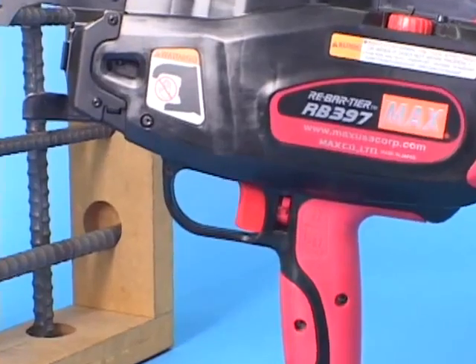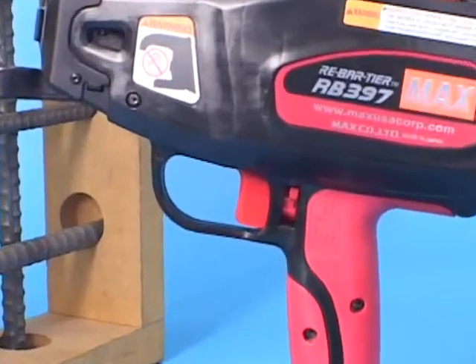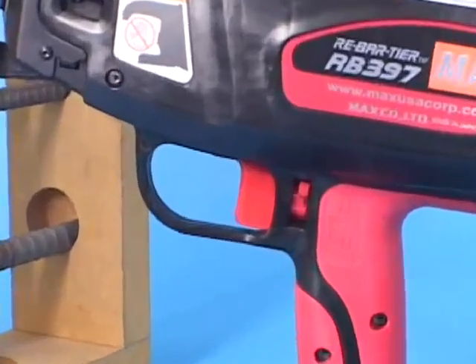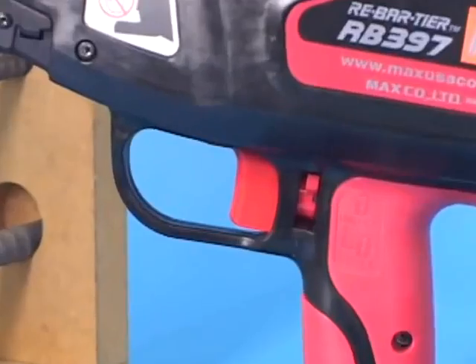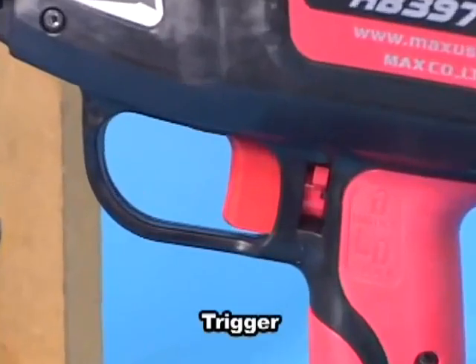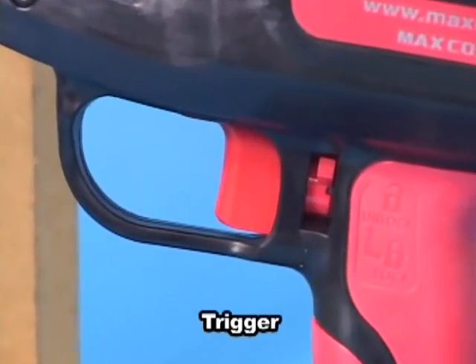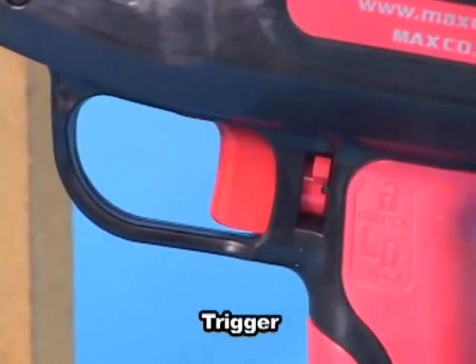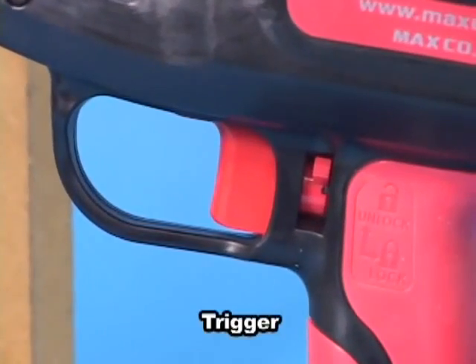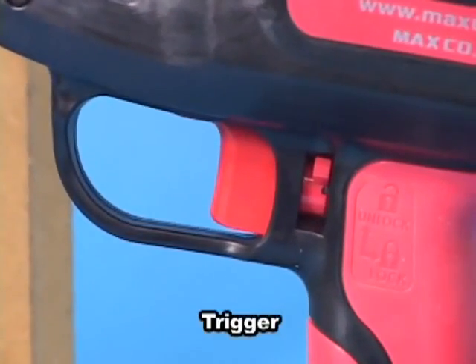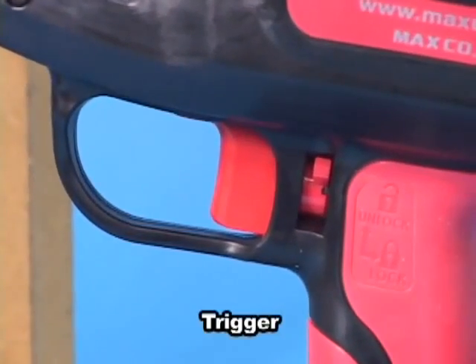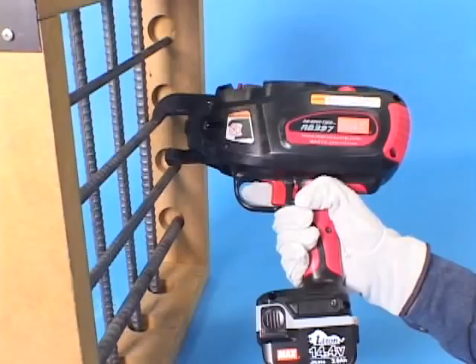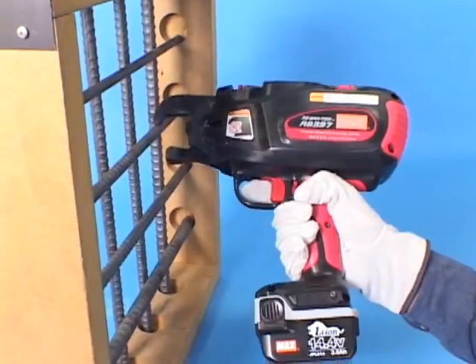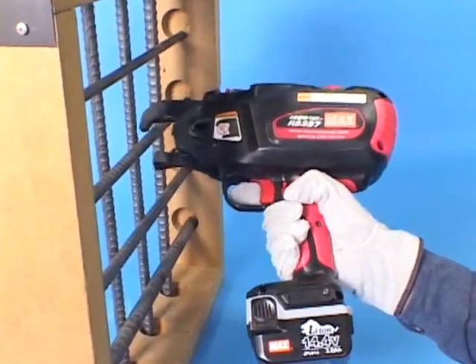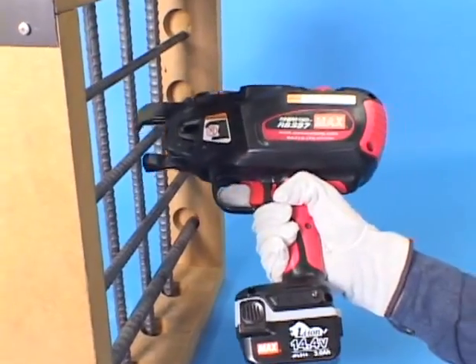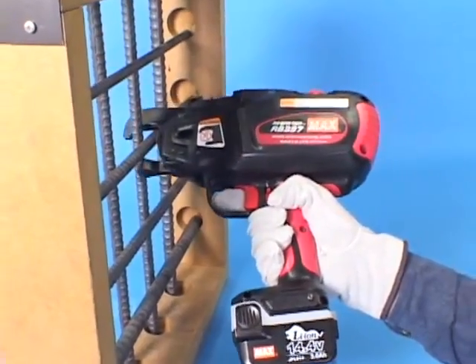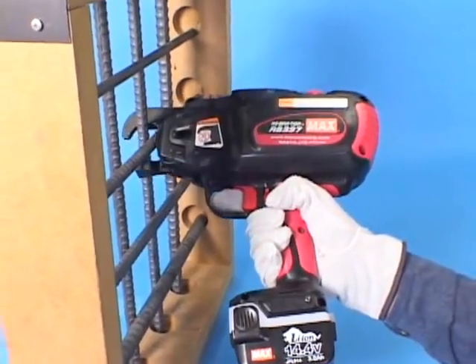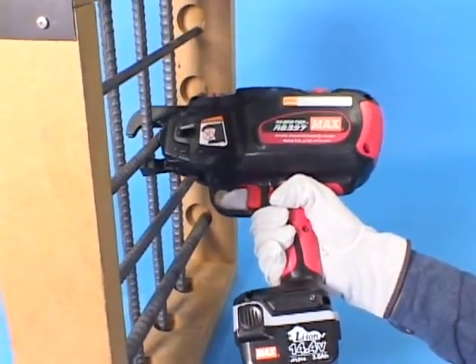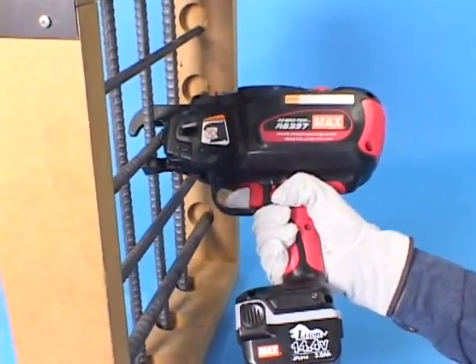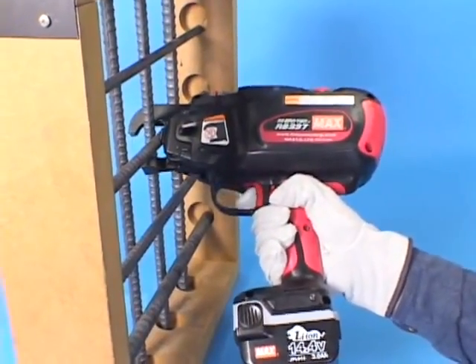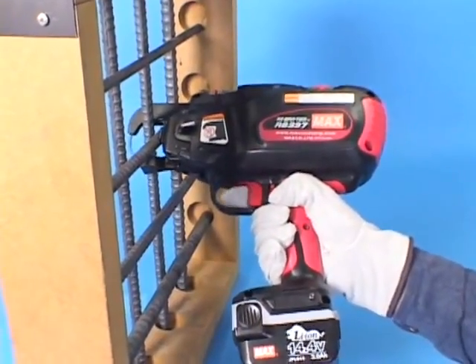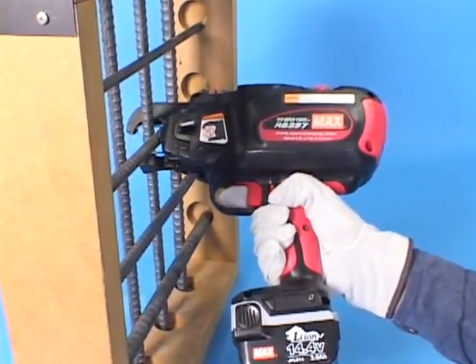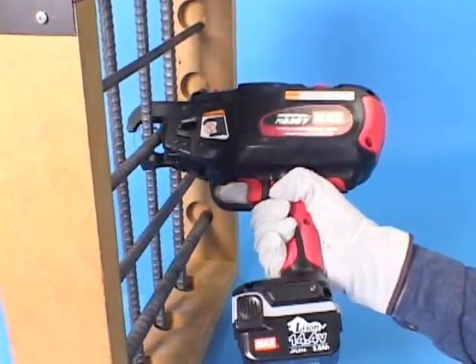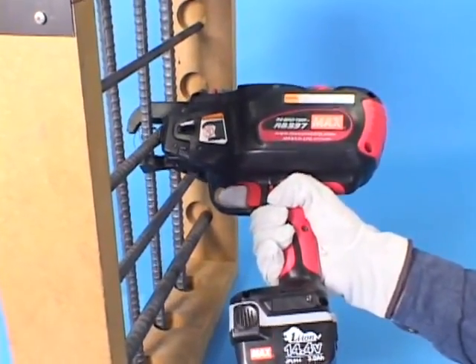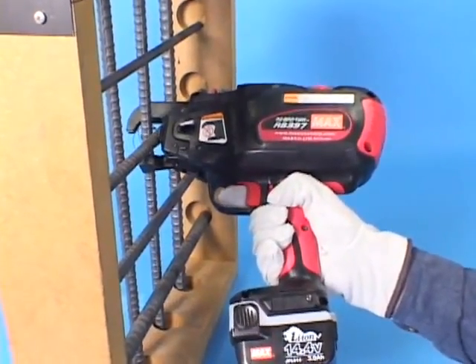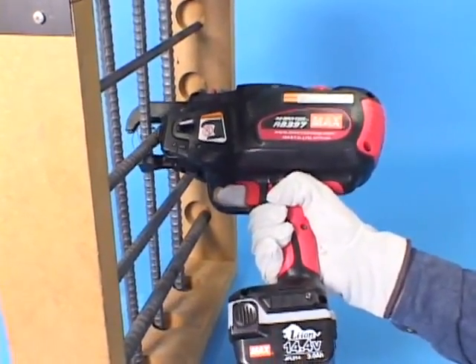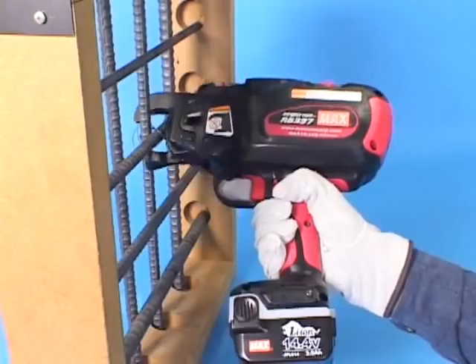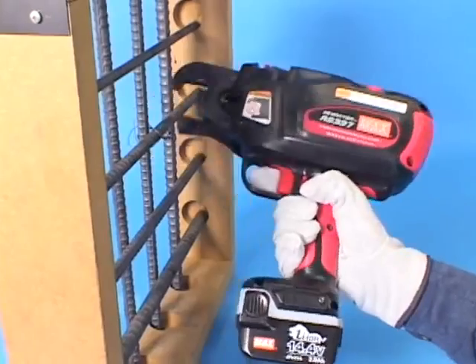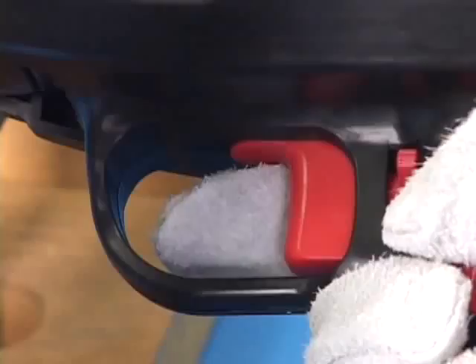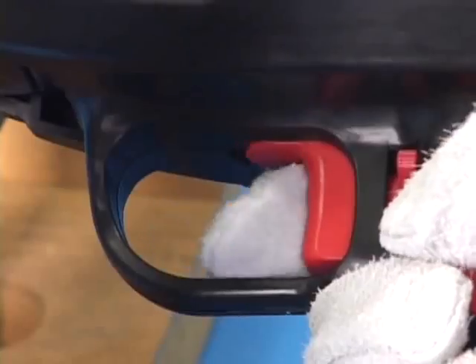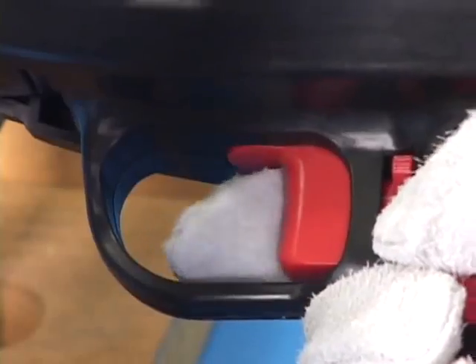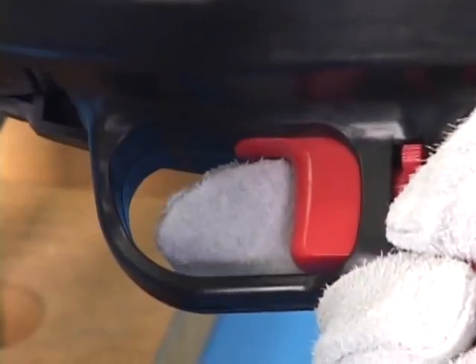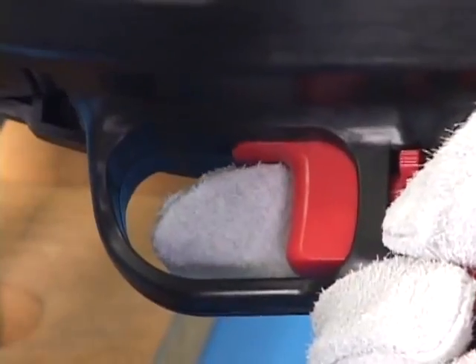This is the trigger. When you pull the trigger after the initializing action is completed, the tool starts tying action.